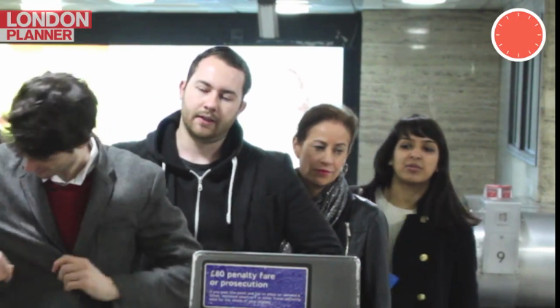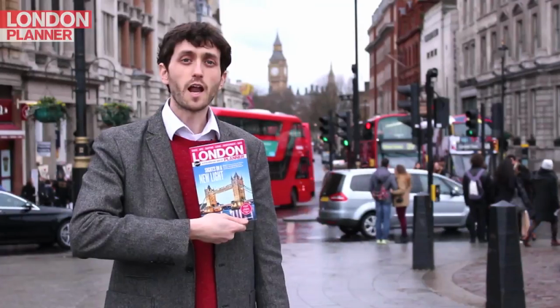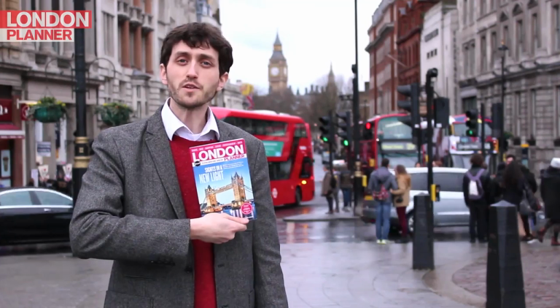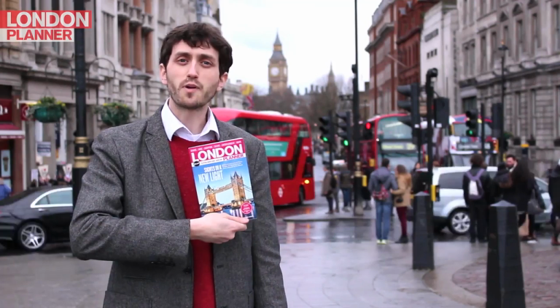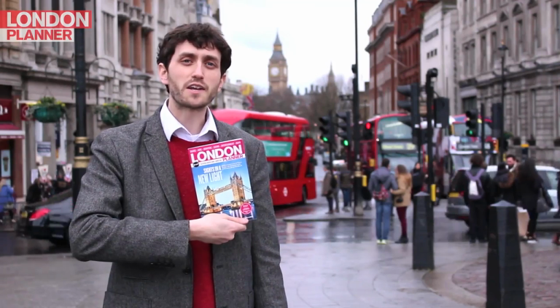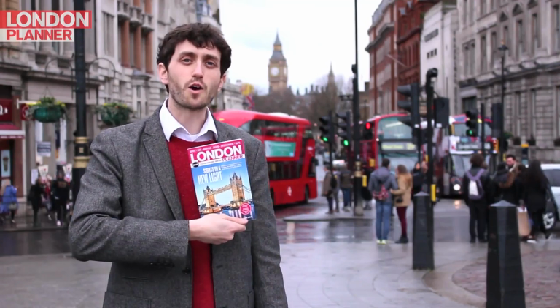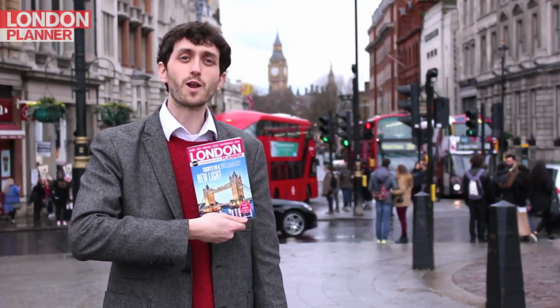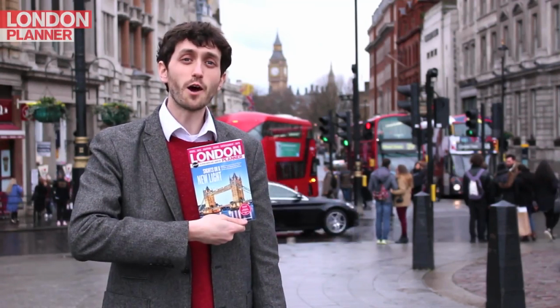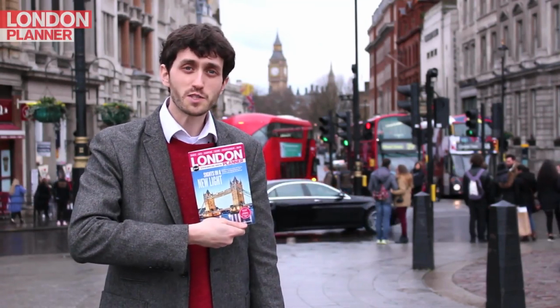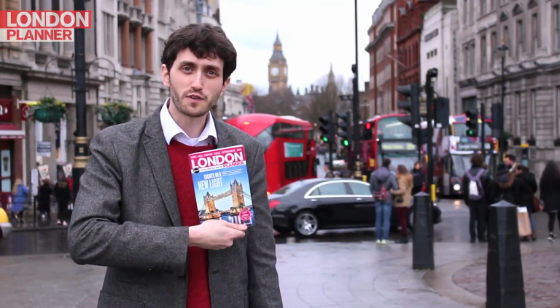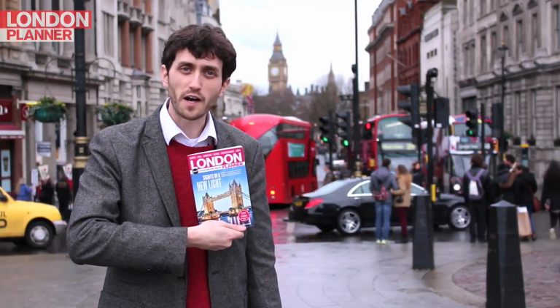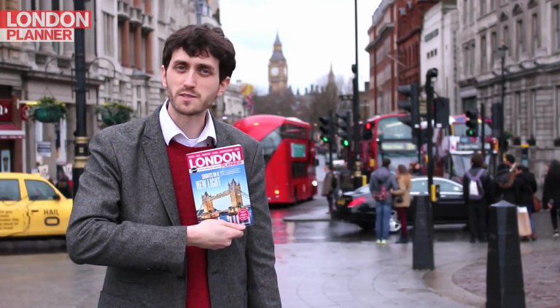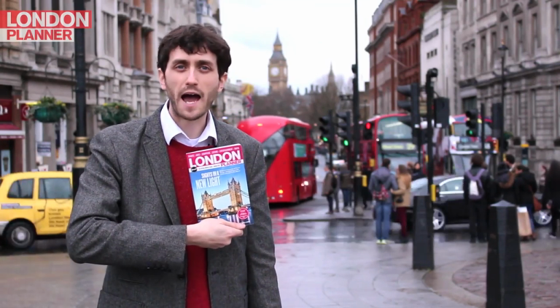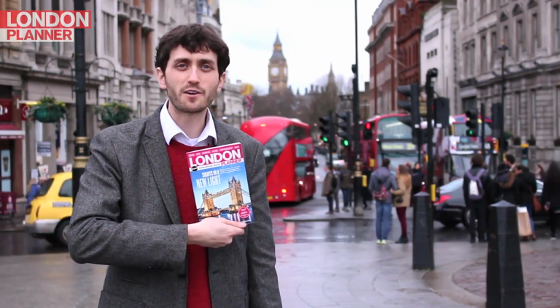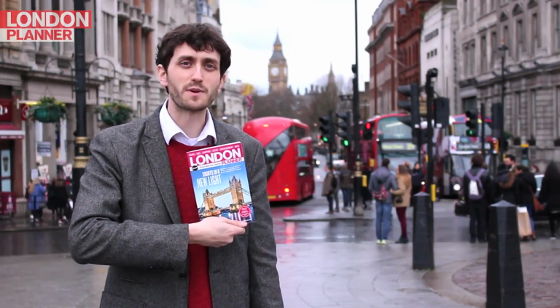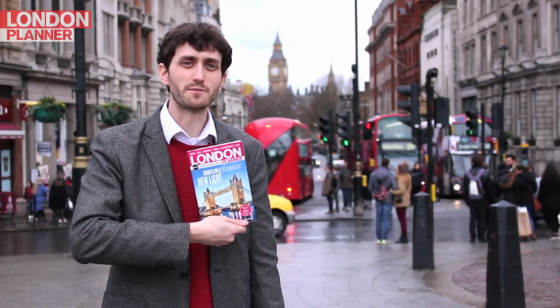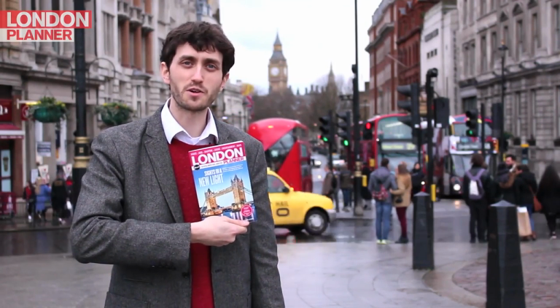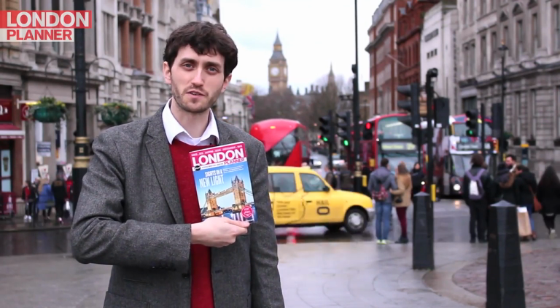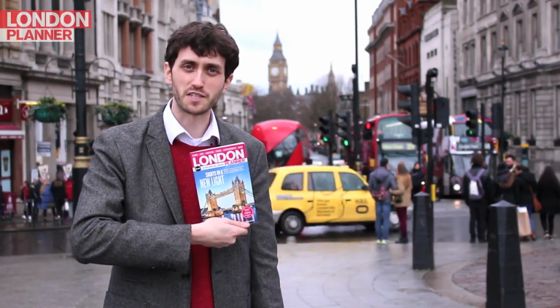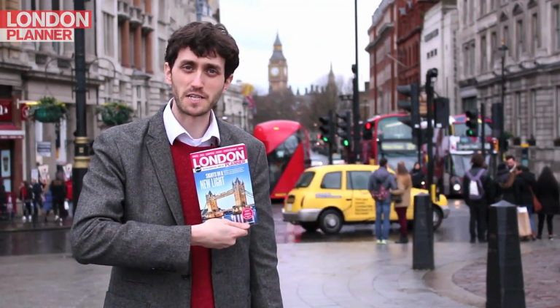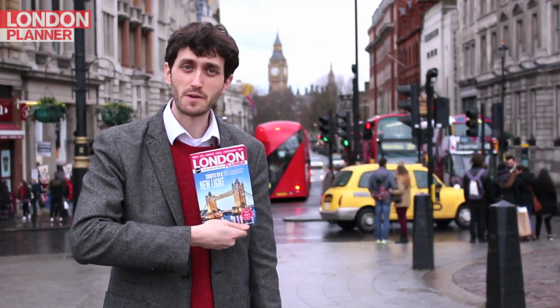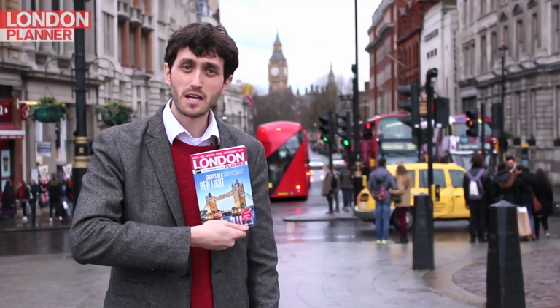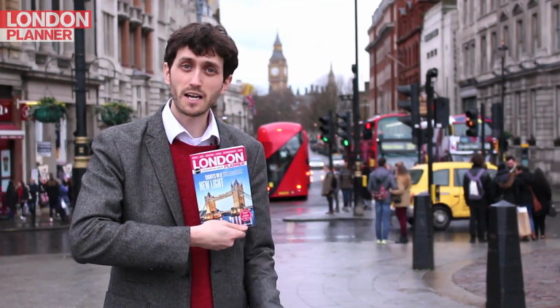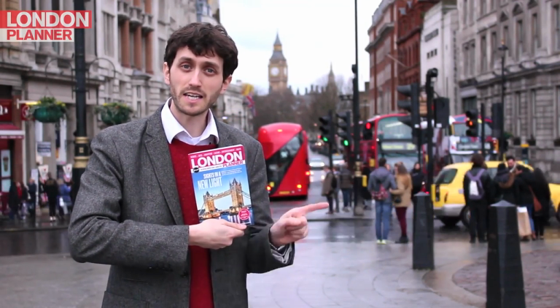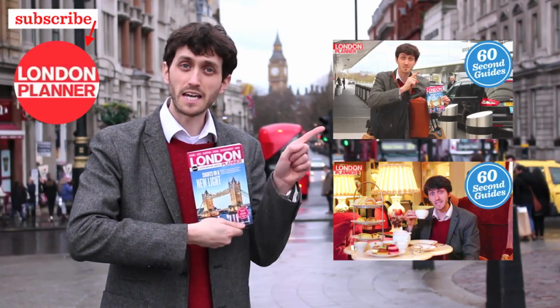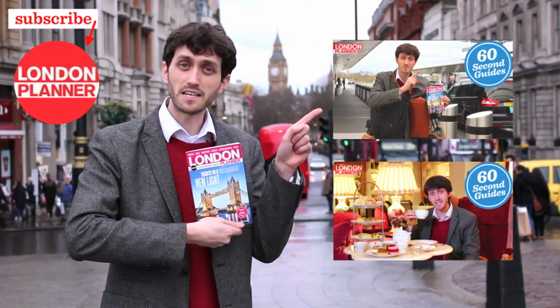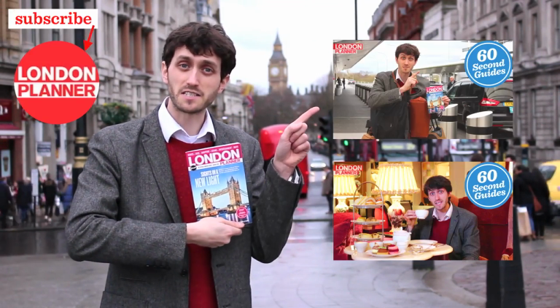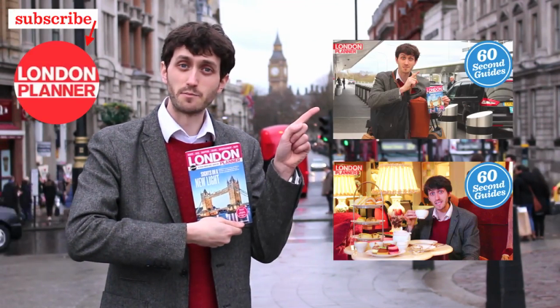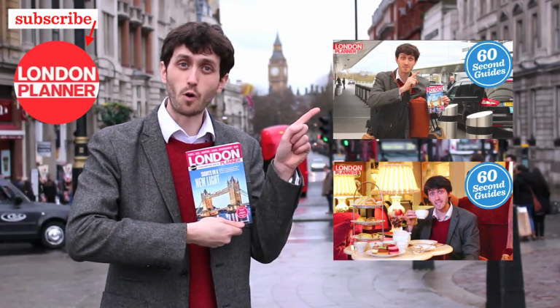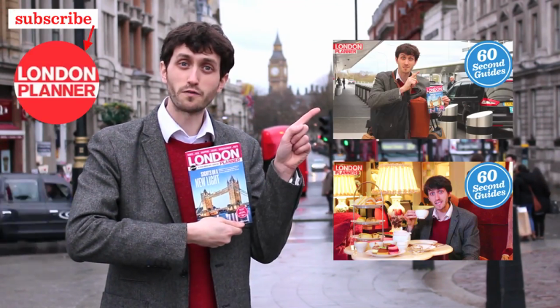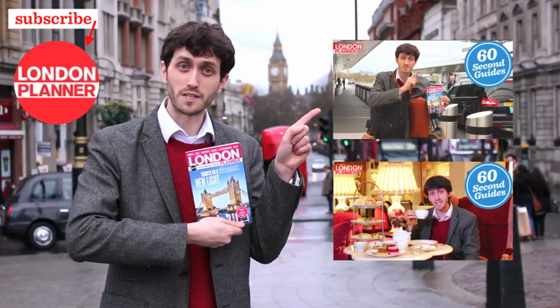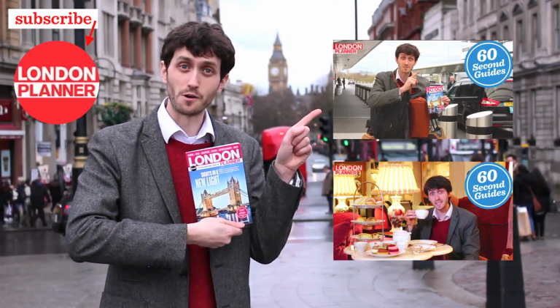London Planner's got loads of advice about how to make the most of the city. Click here to see more videos.